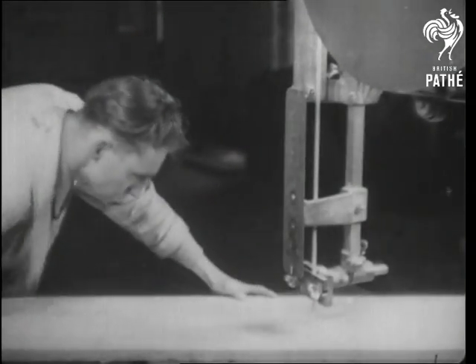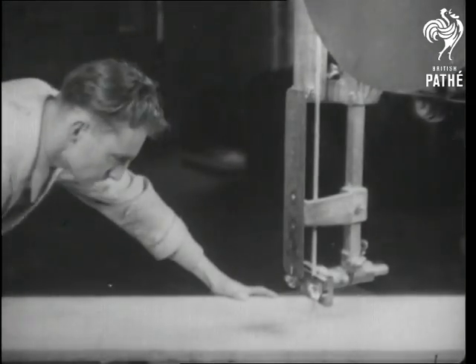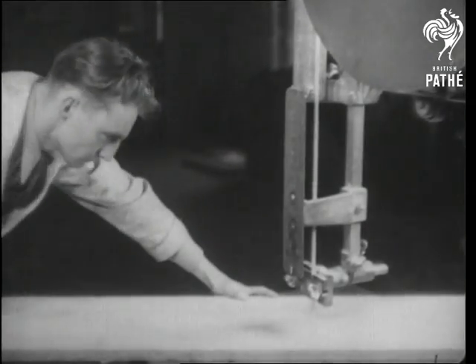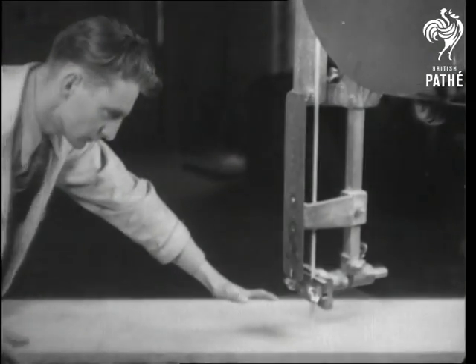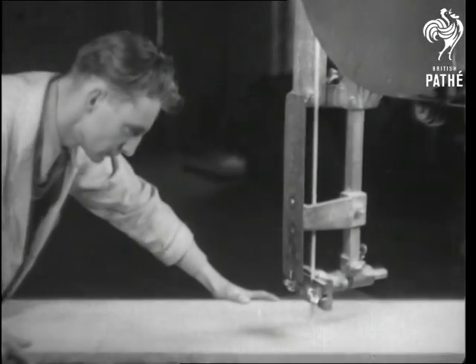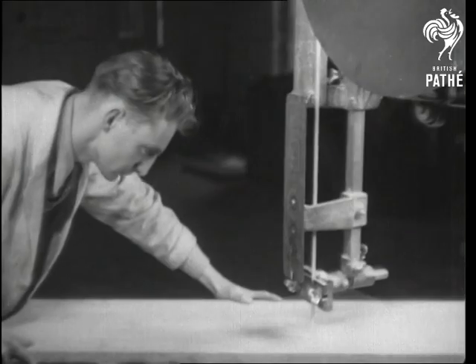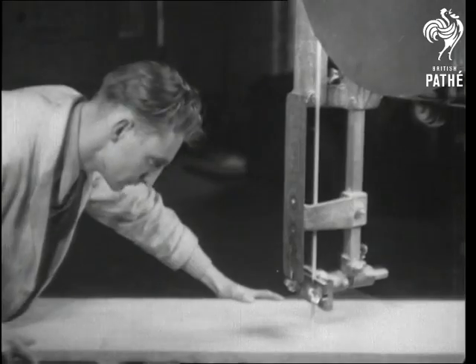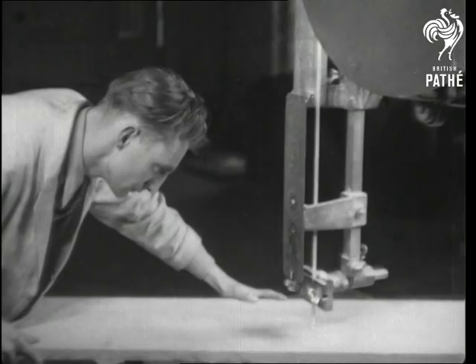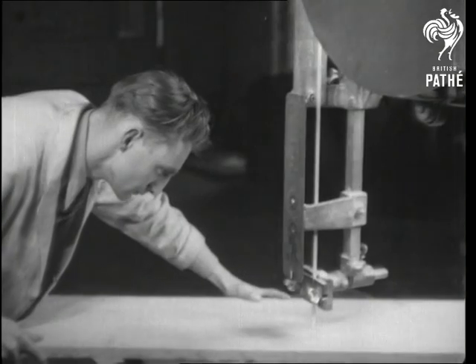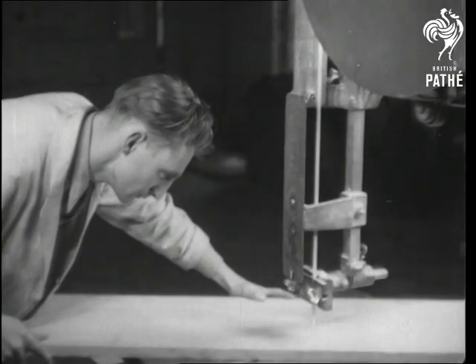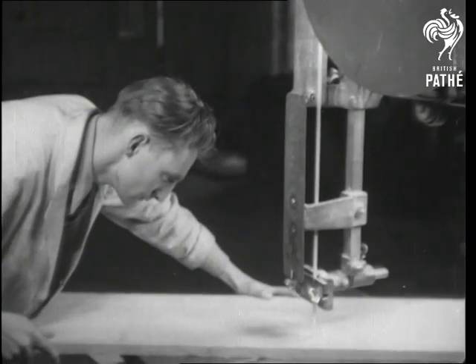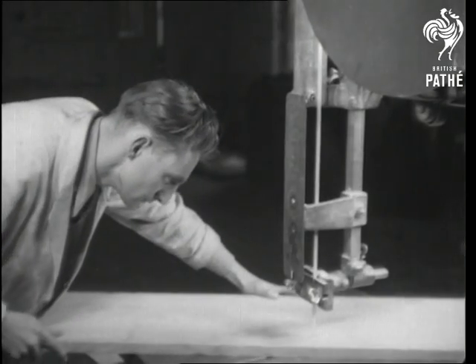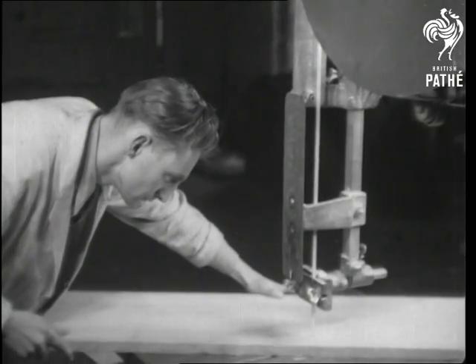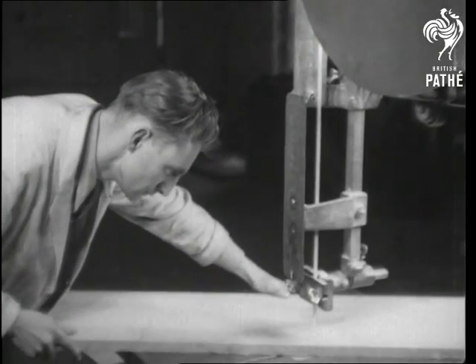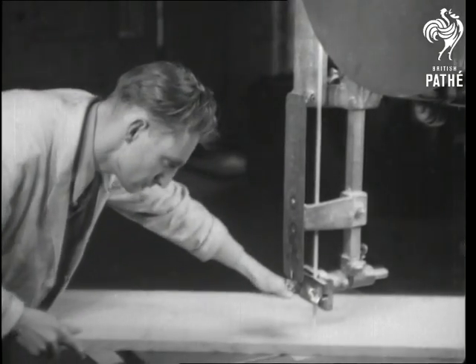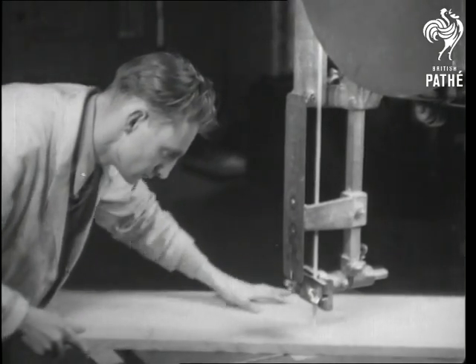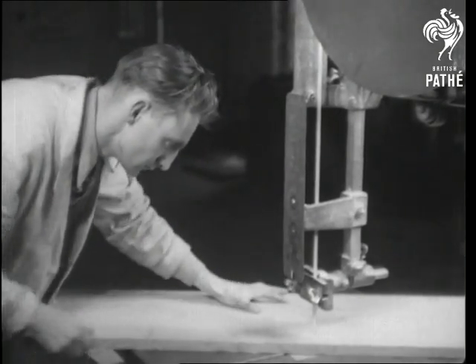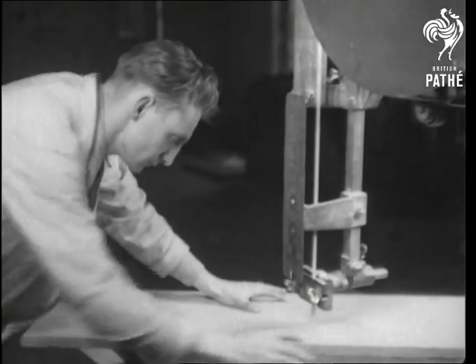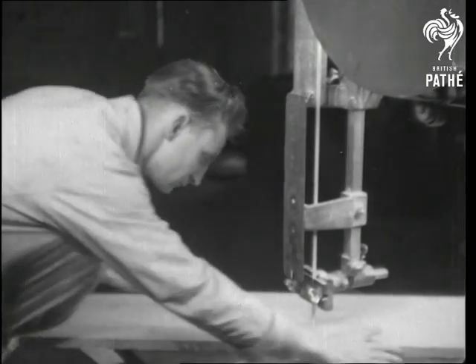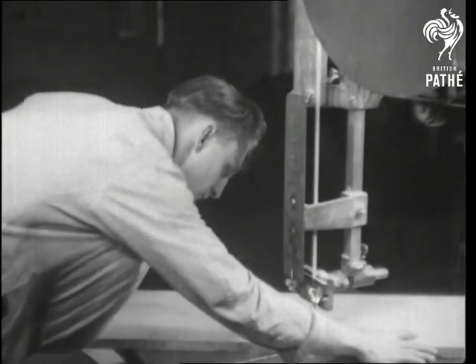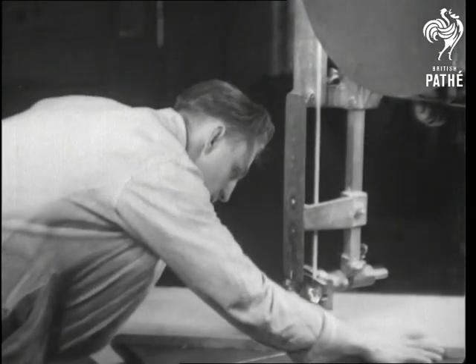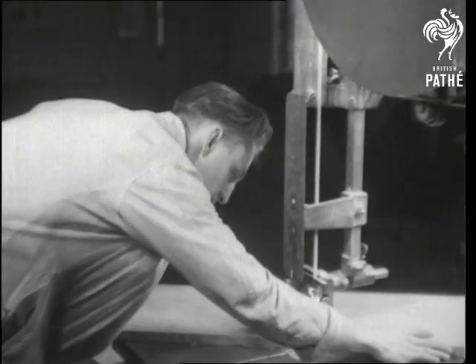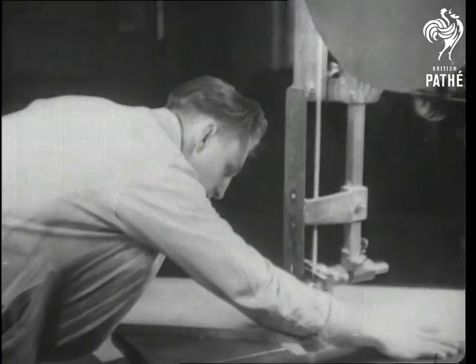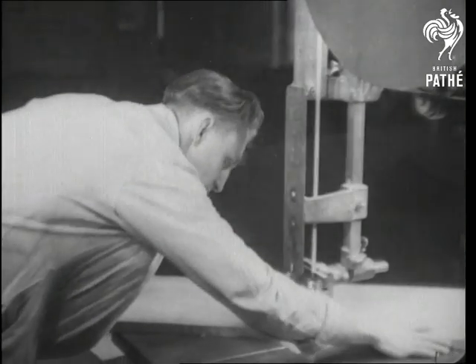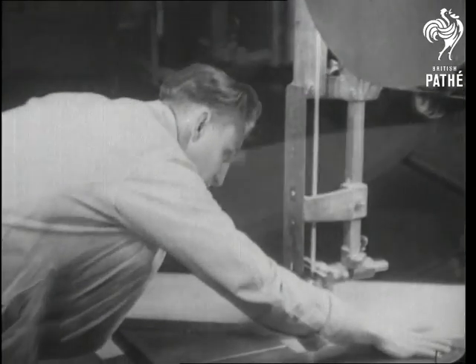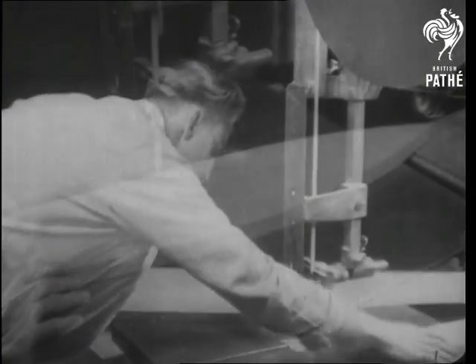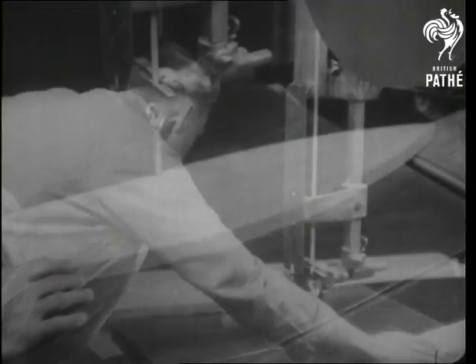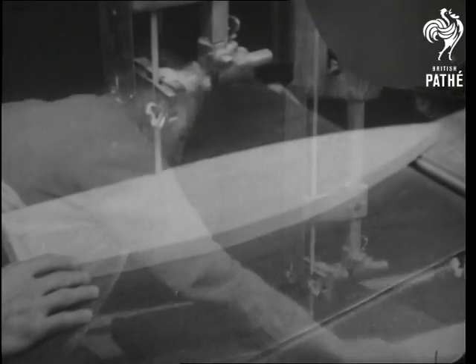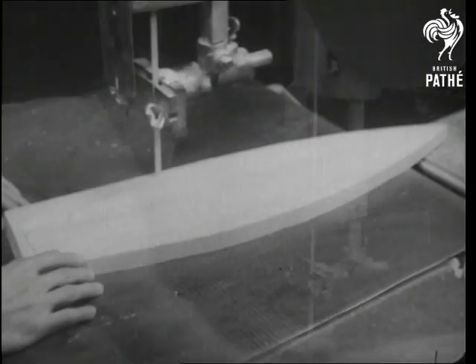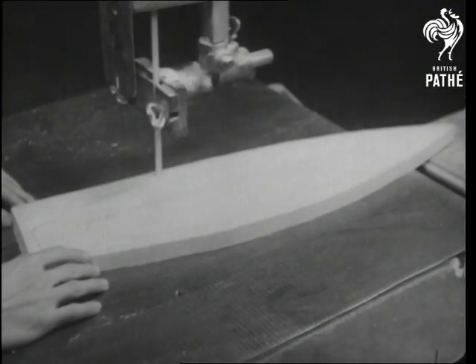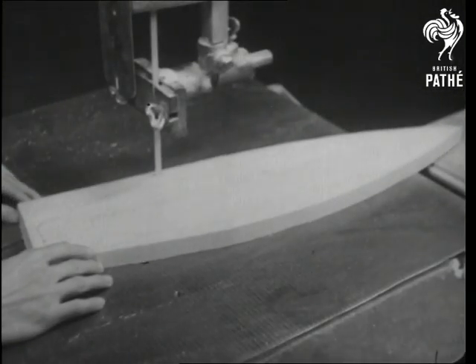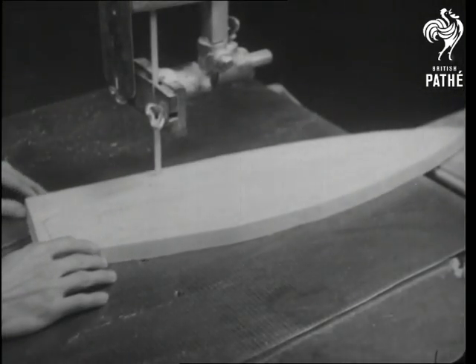And now for the sawing out. A keen-toothed blade glides along the edges, the operator steering the shape as he might a car.